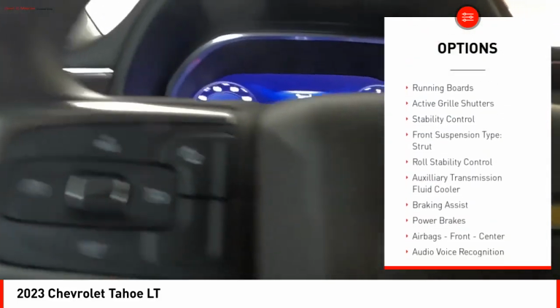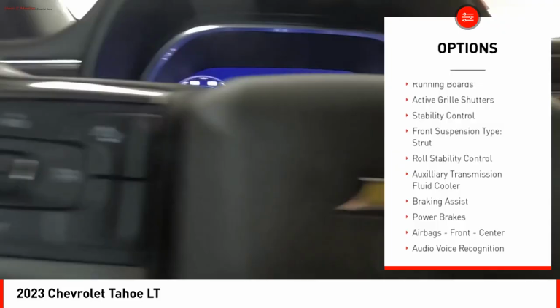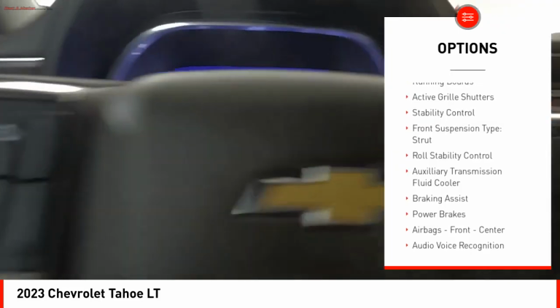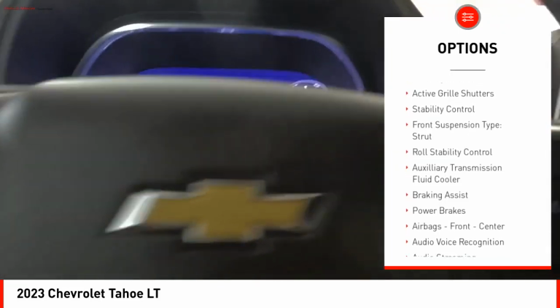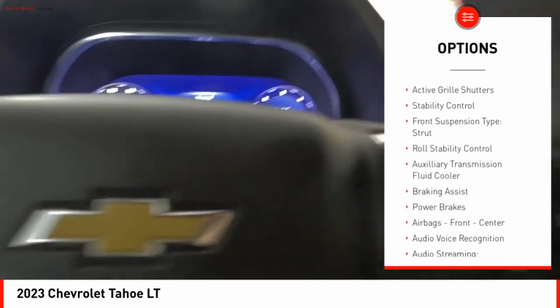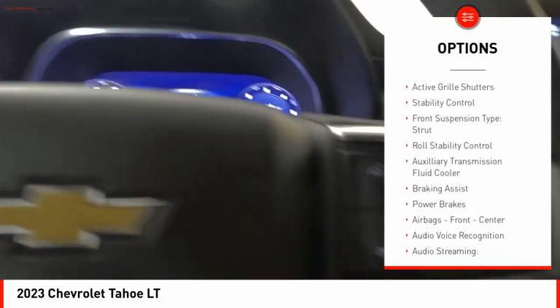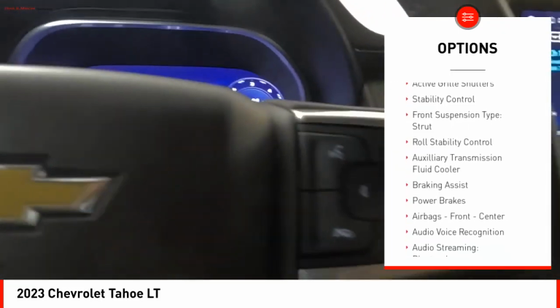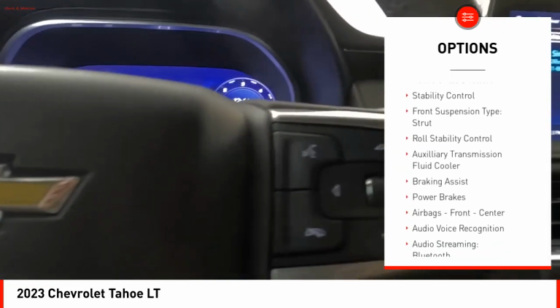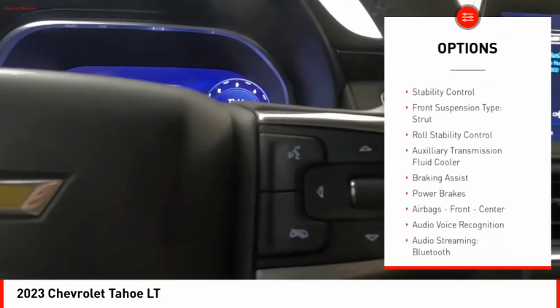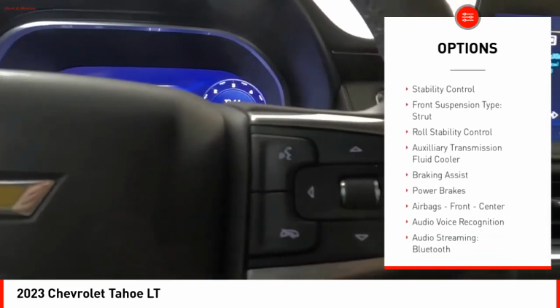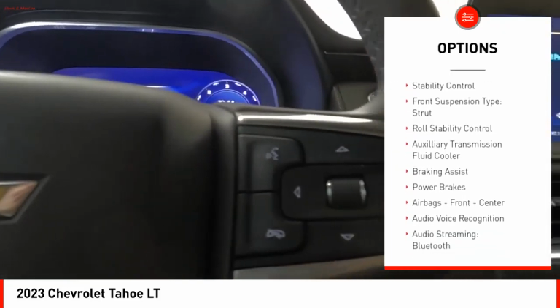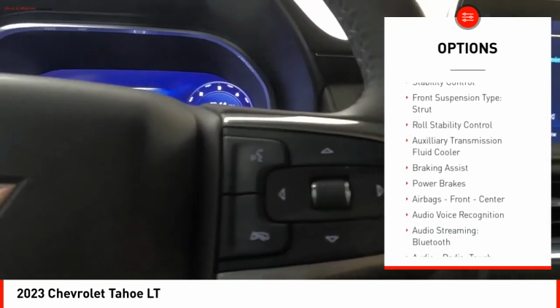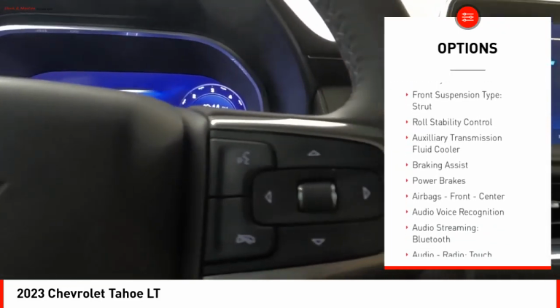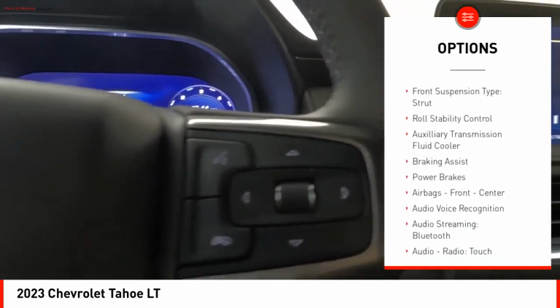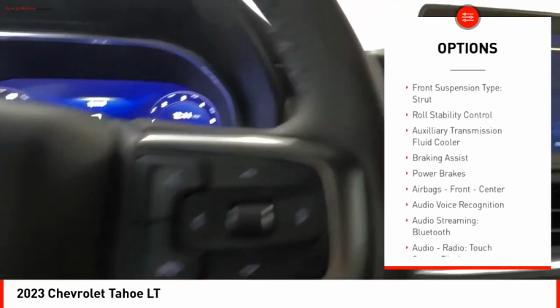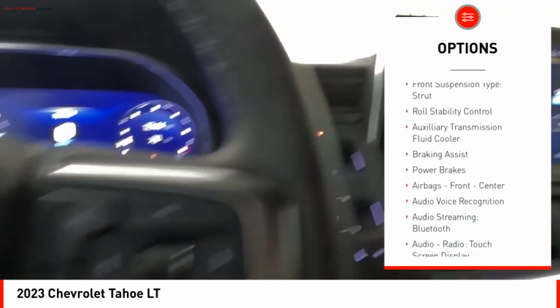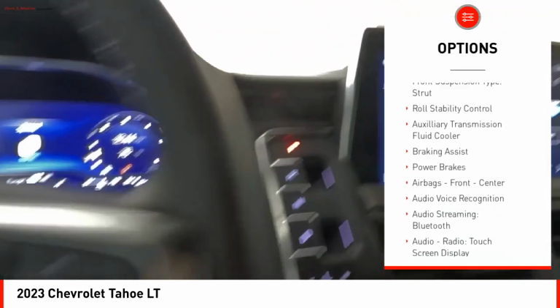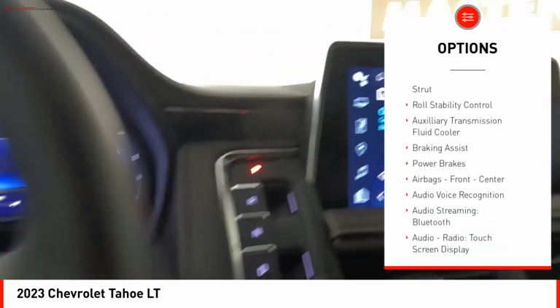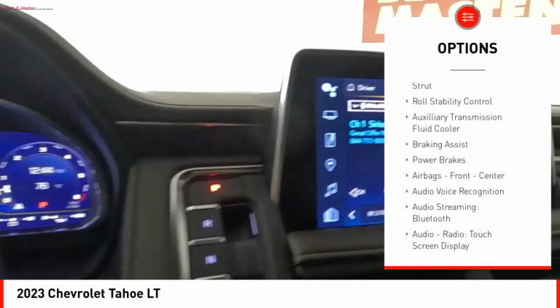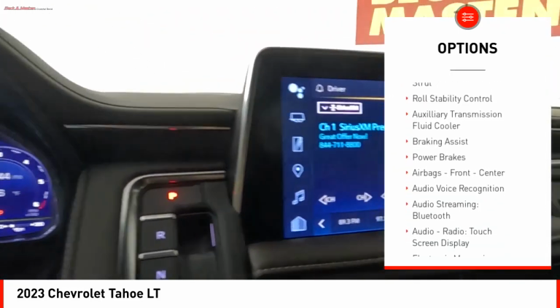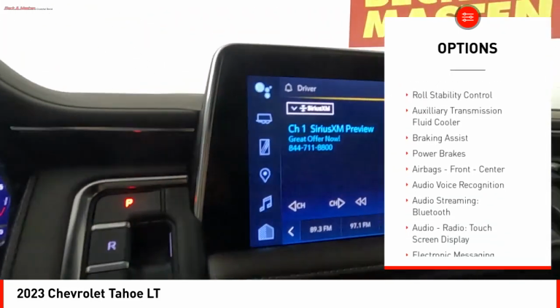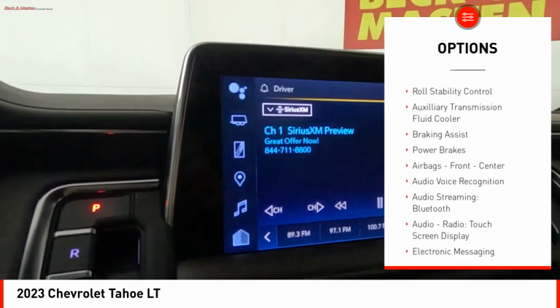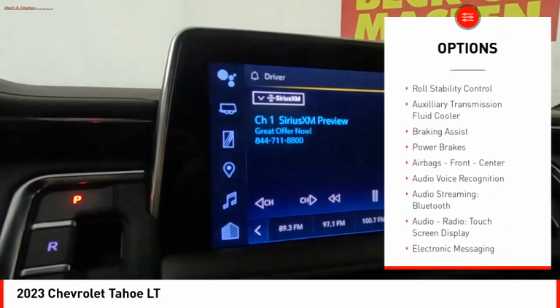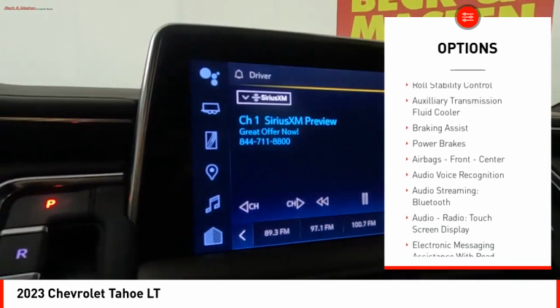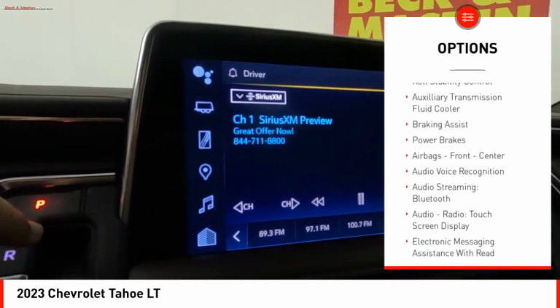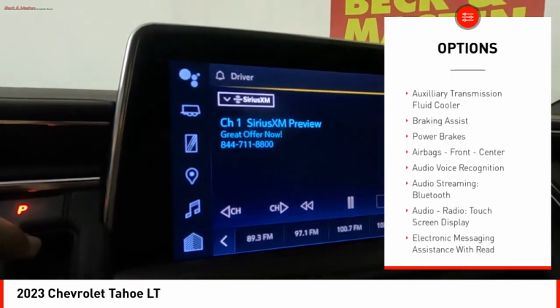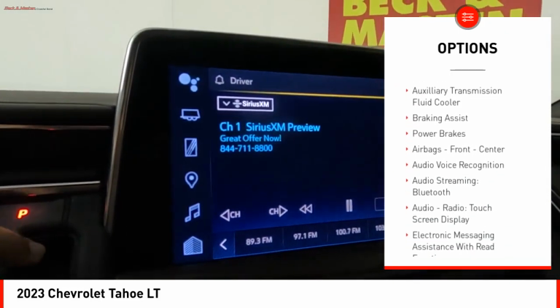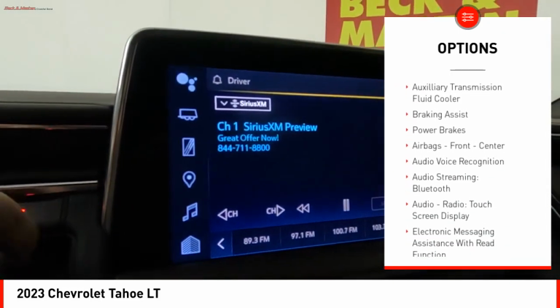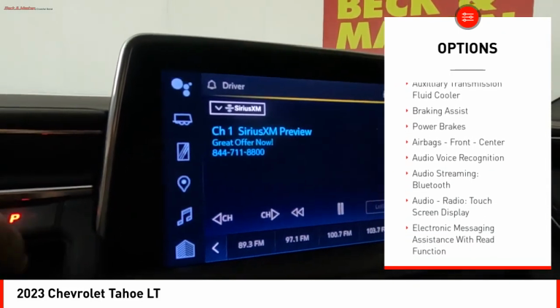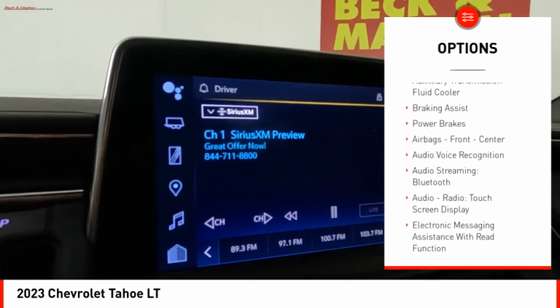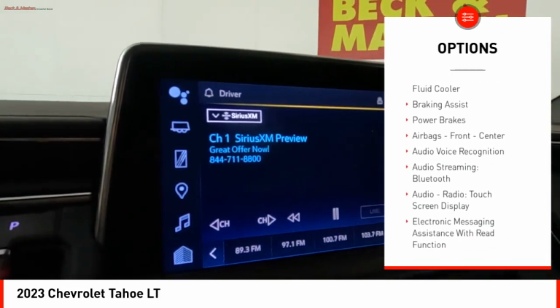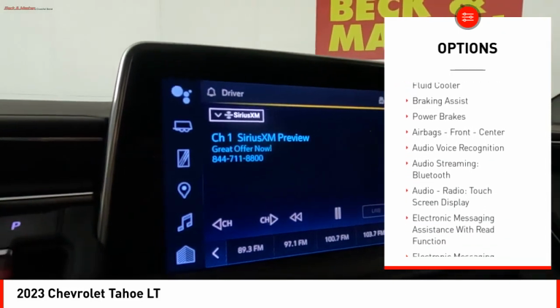Remote engine start. Running boards. Active grille shutters. Stability control.